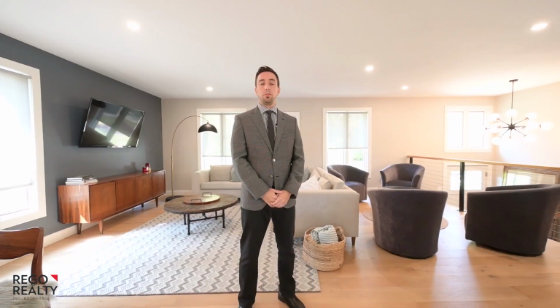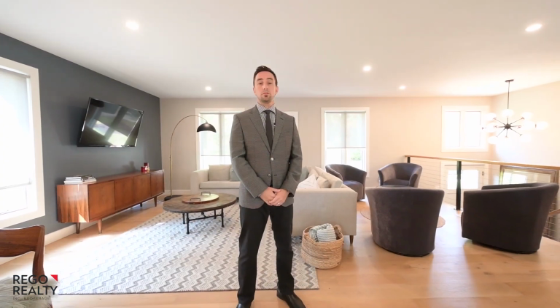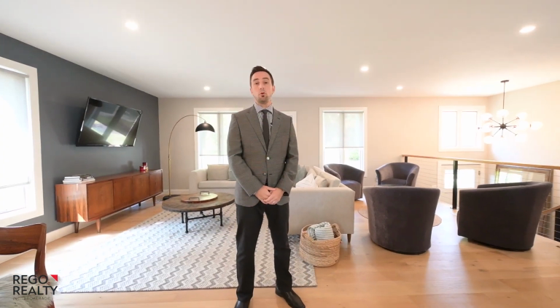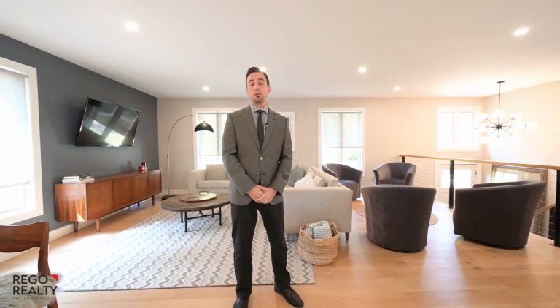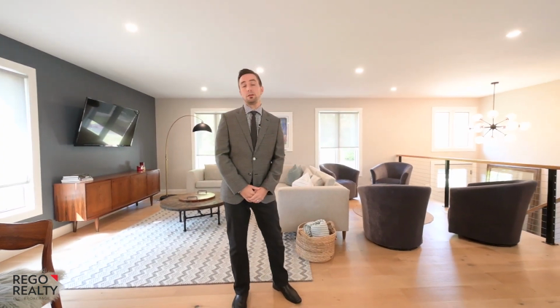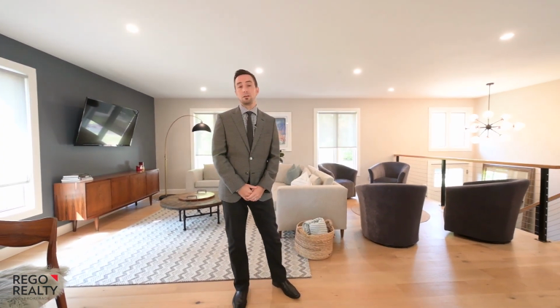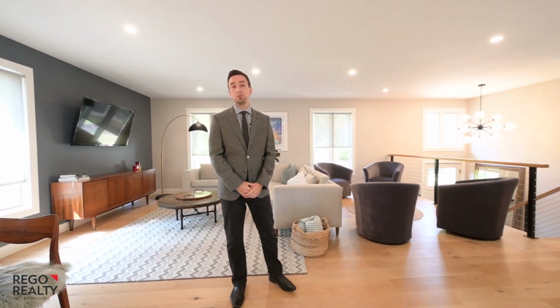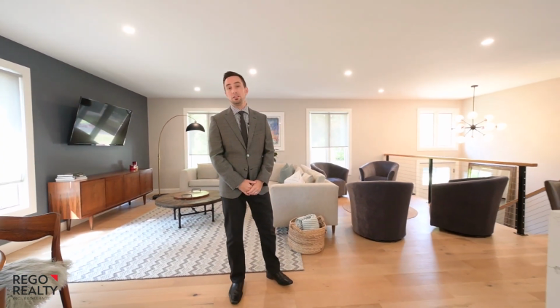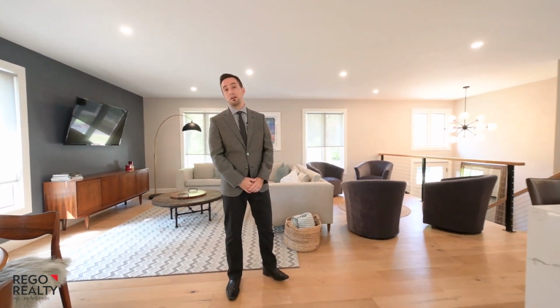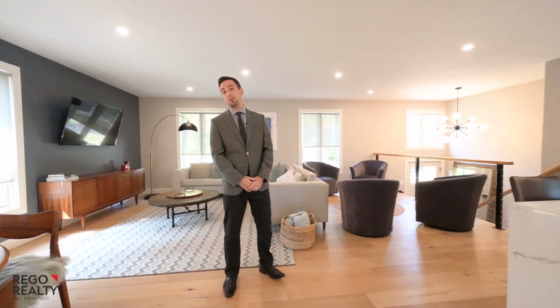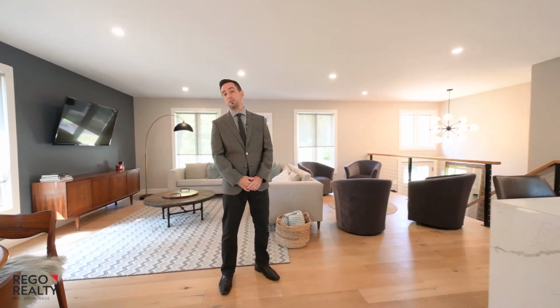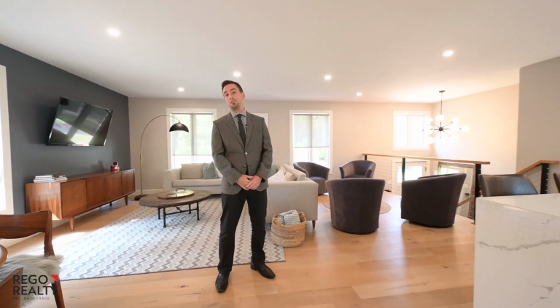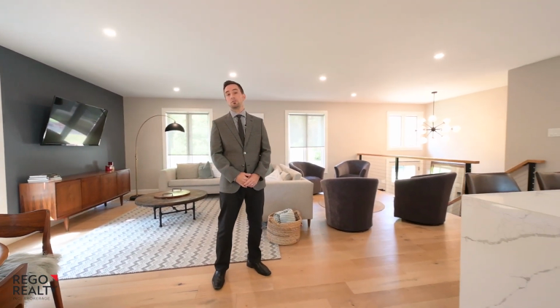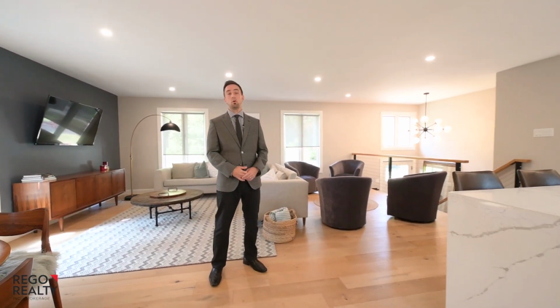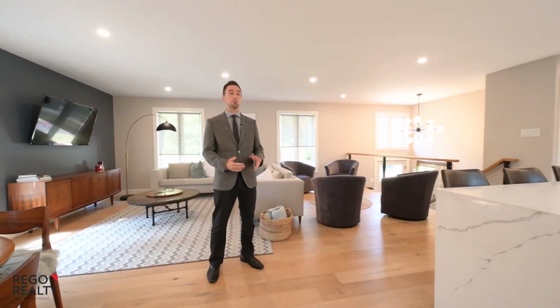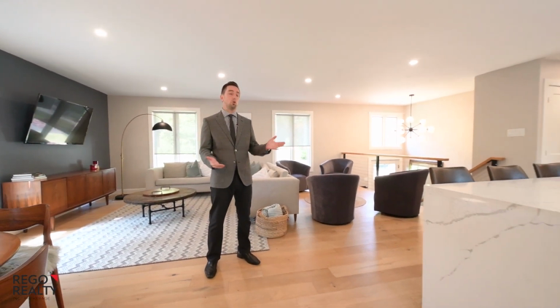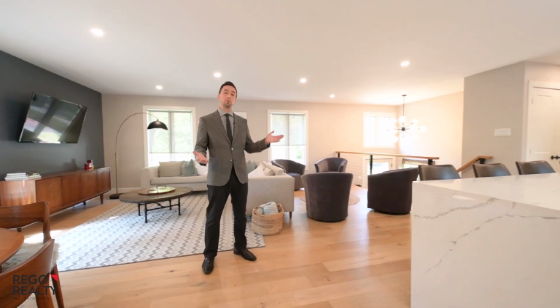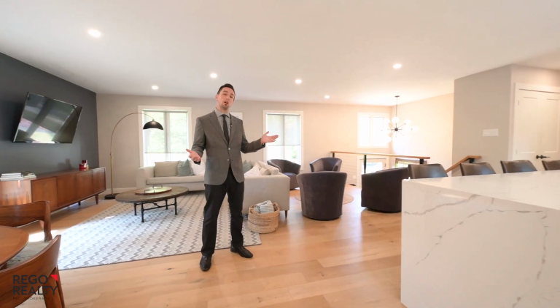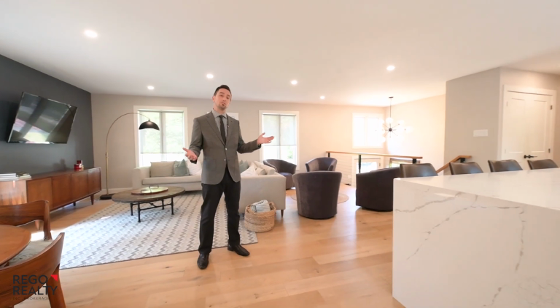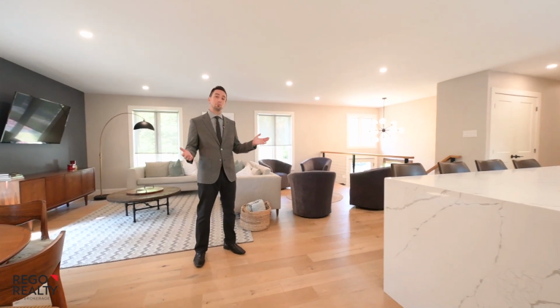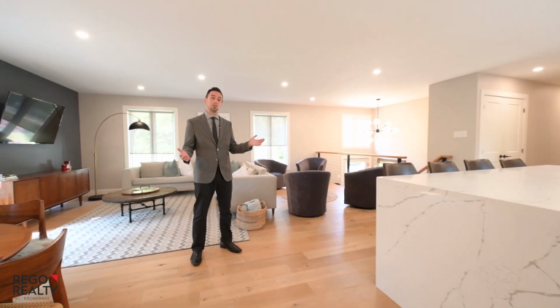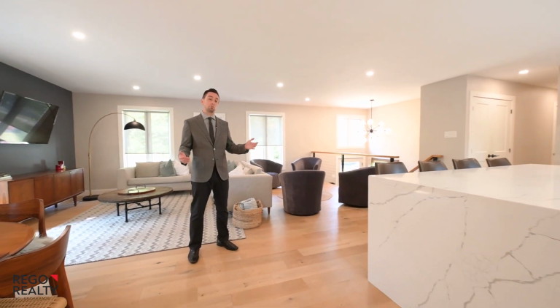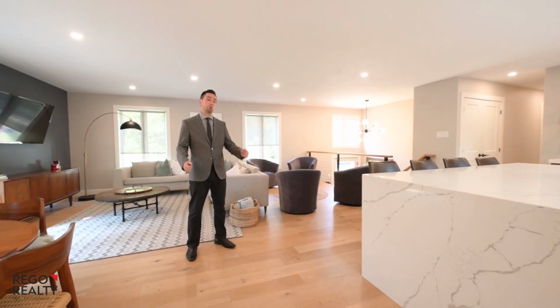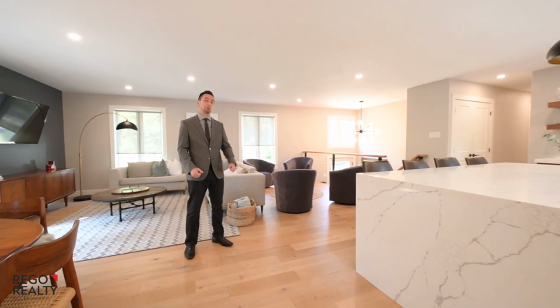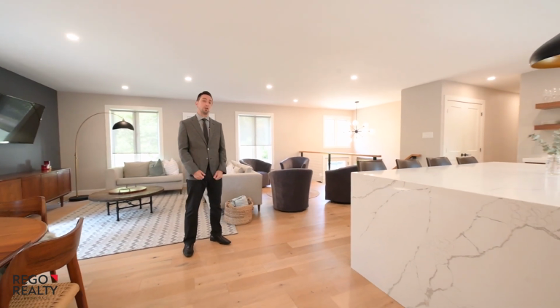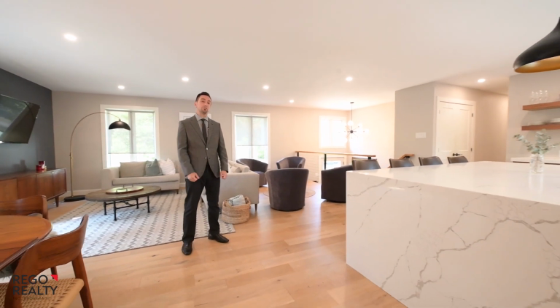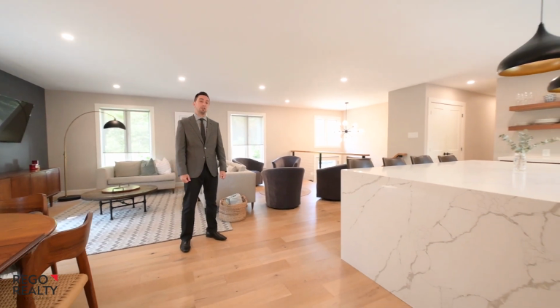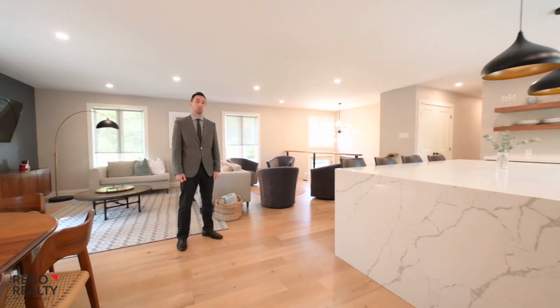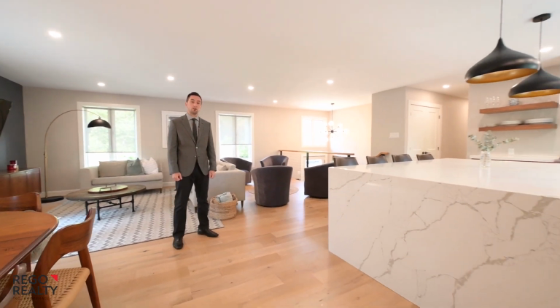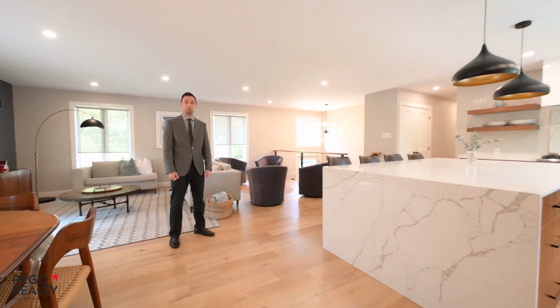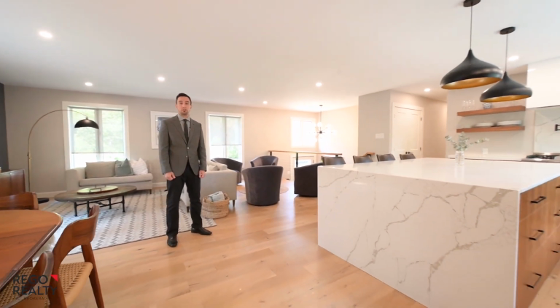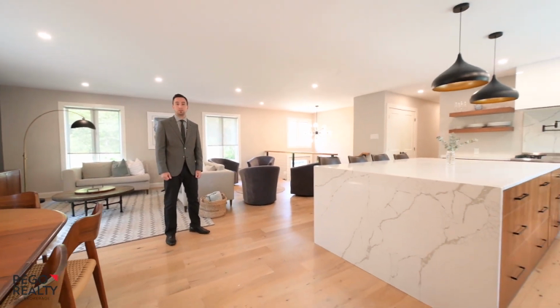This home has been completely renovated. This wonderful open concept is perfect for entertaining and for everyday living.